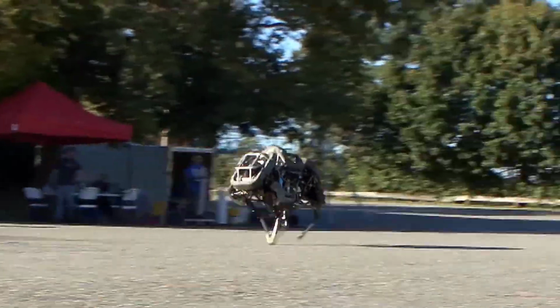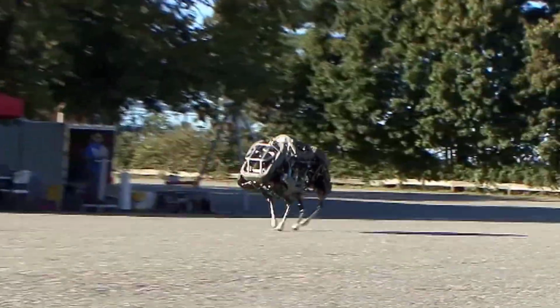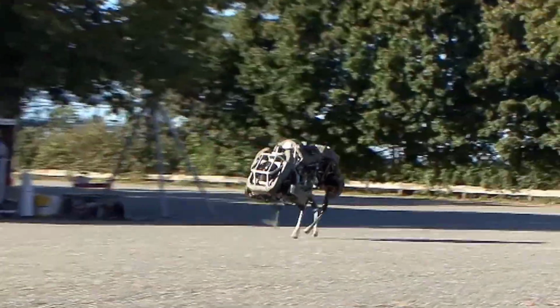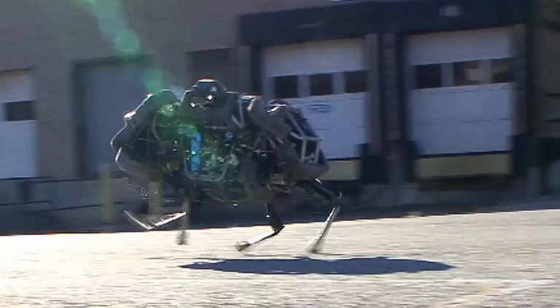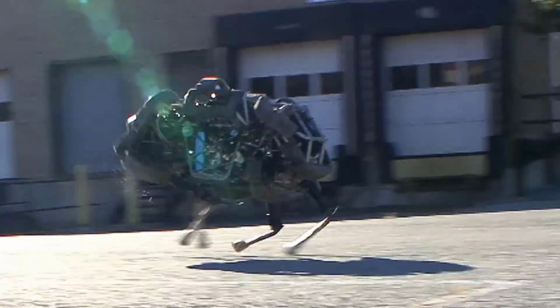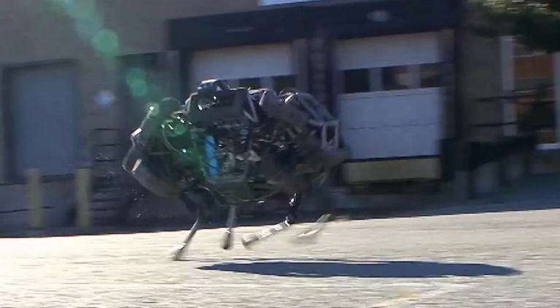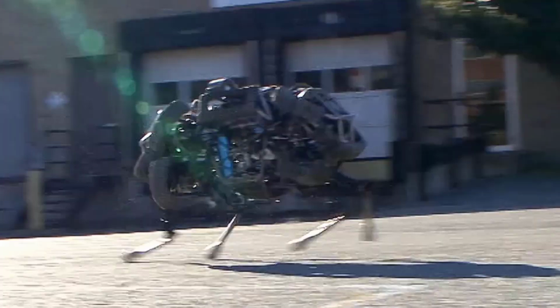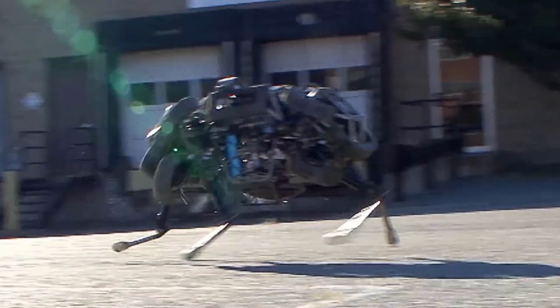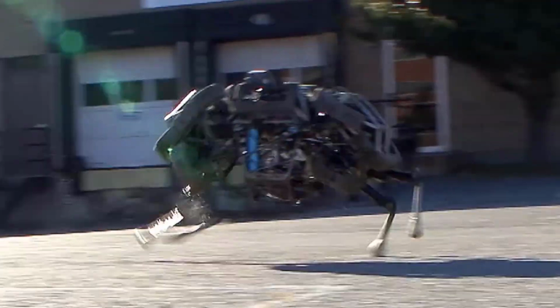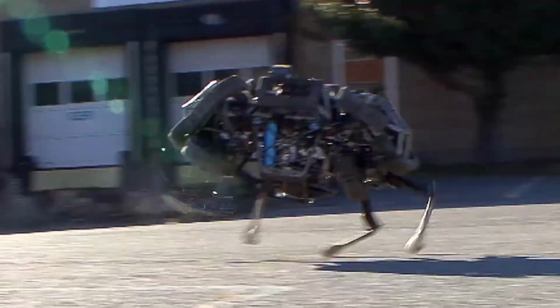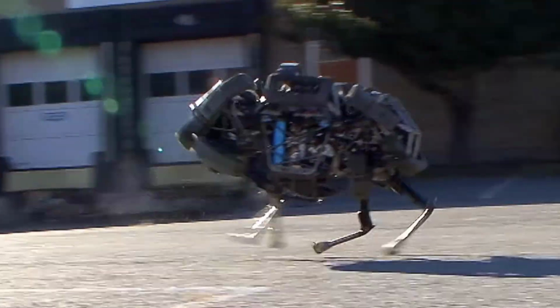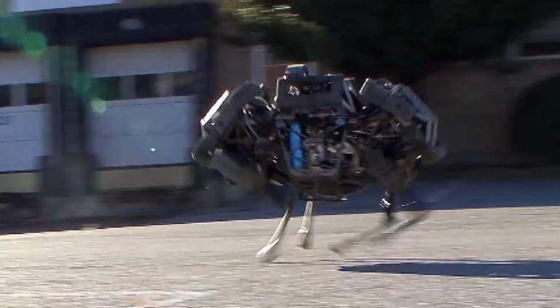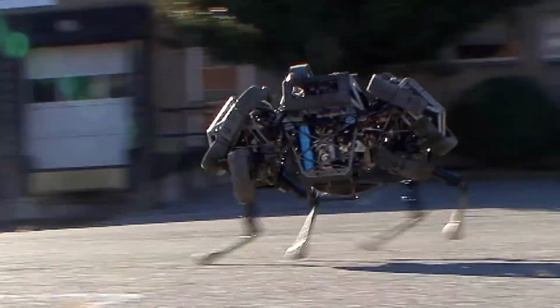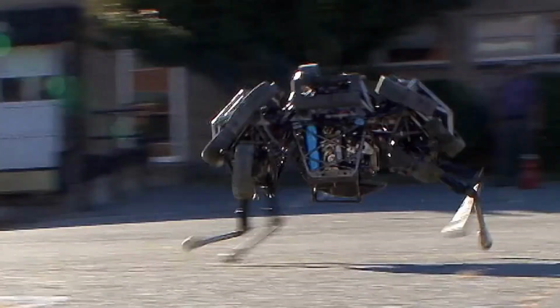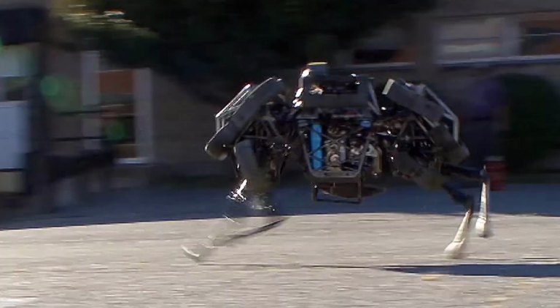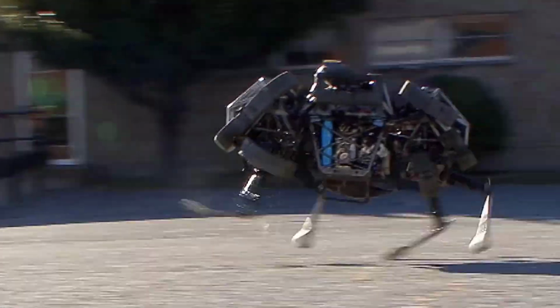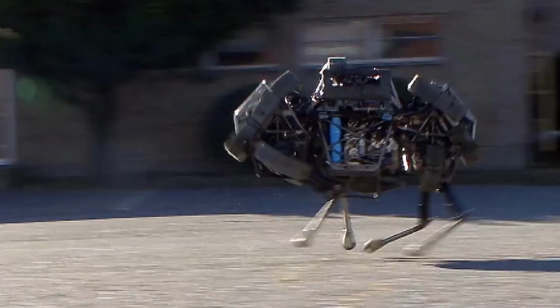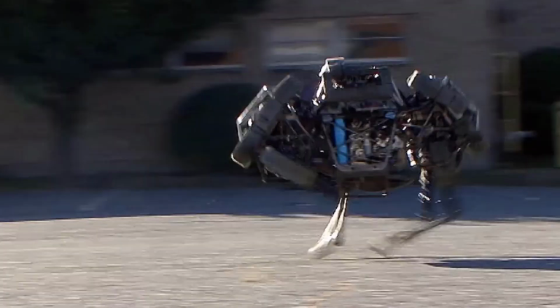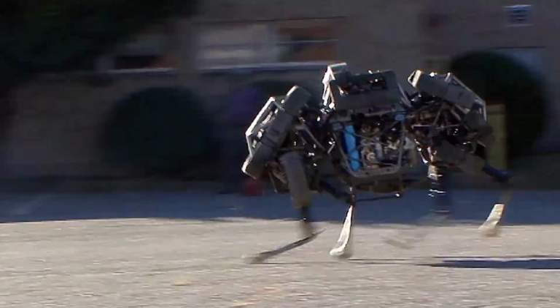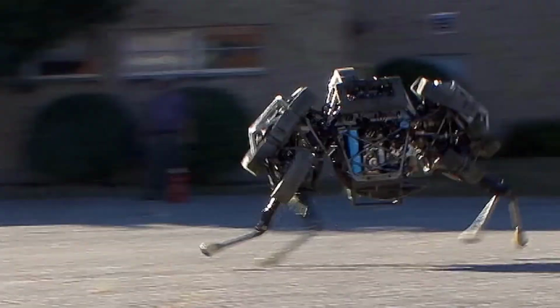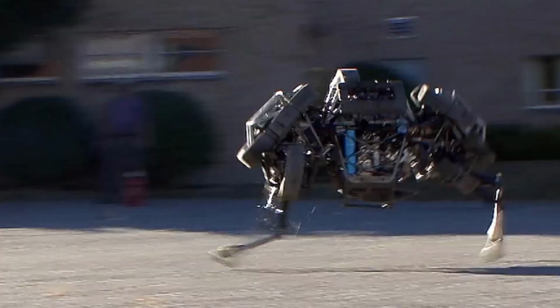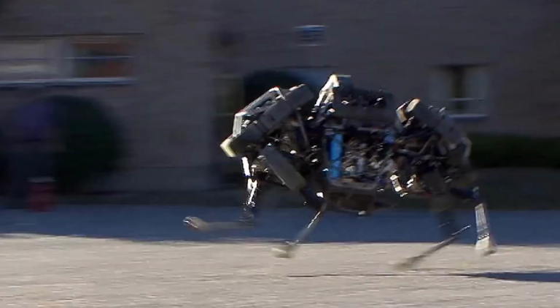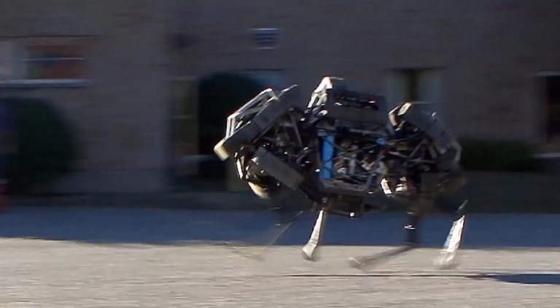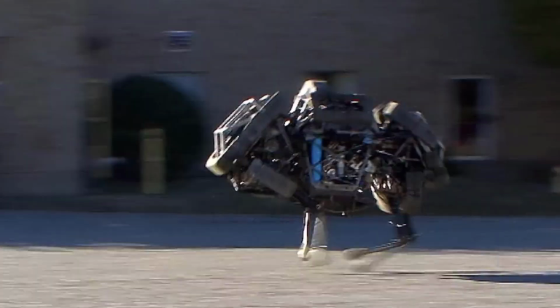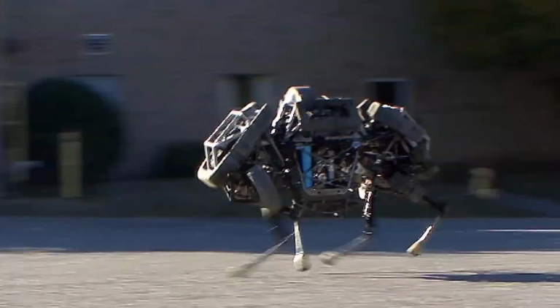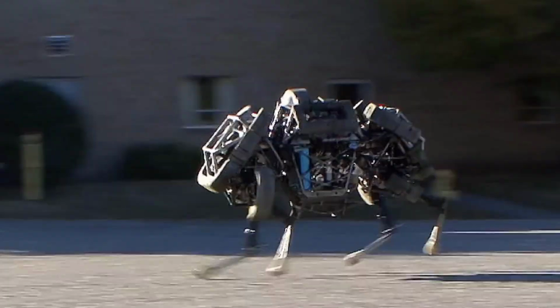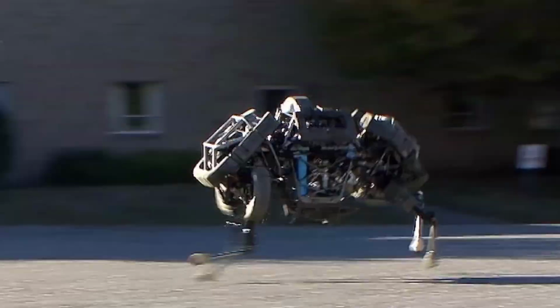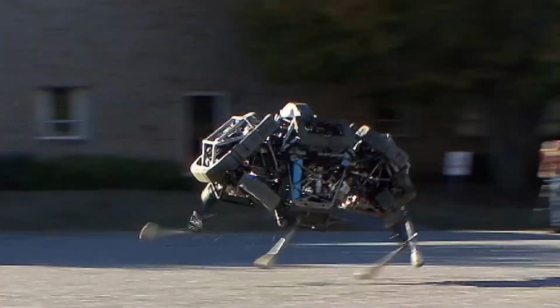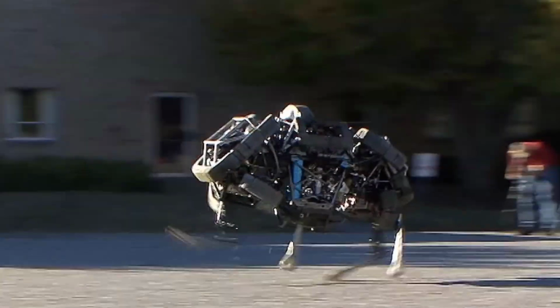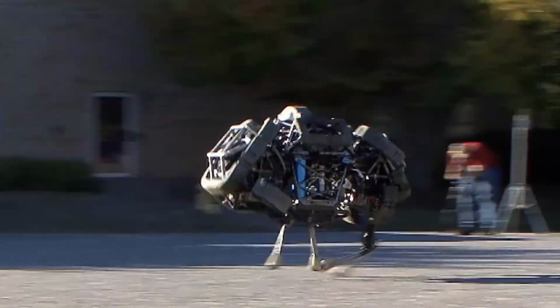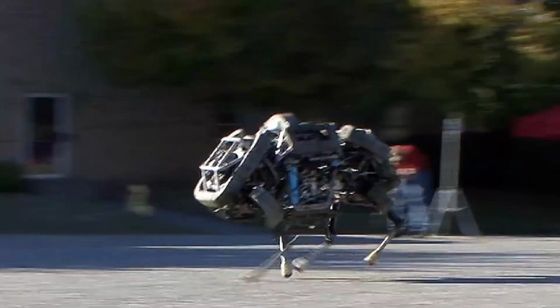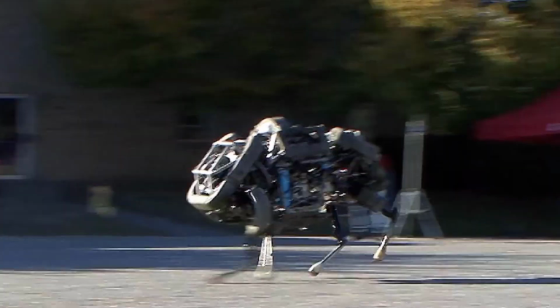Now Wildcat takes it a step further, showcasing even higher speeds in the real world.